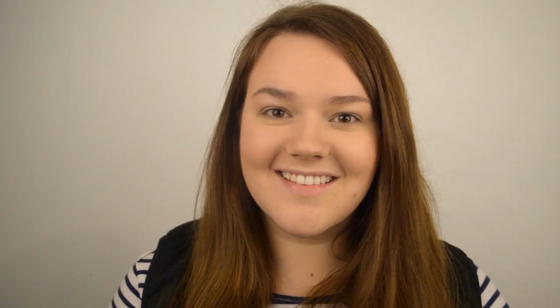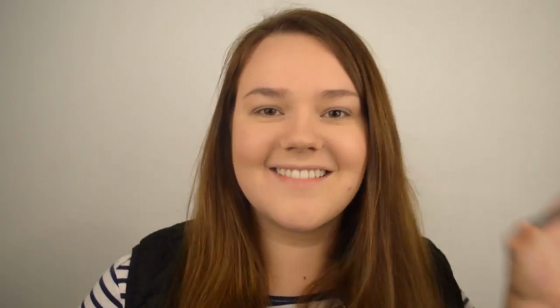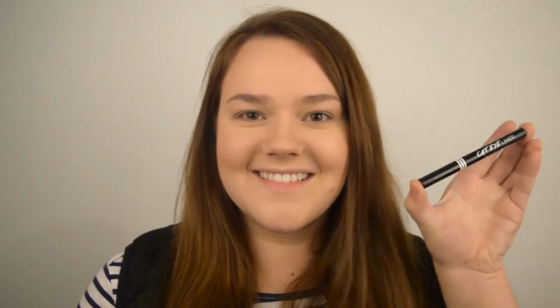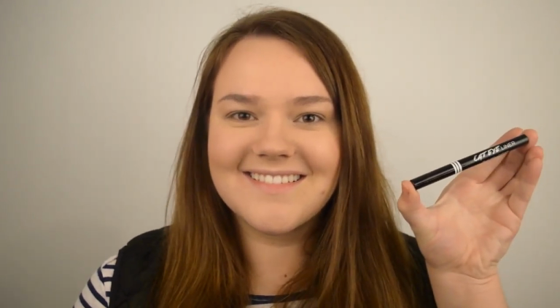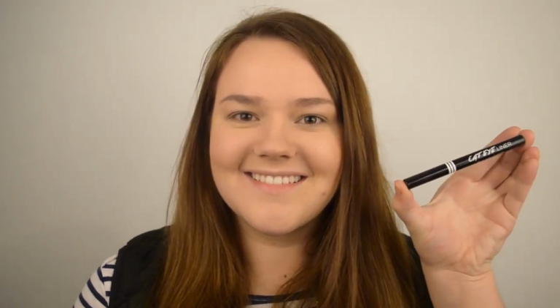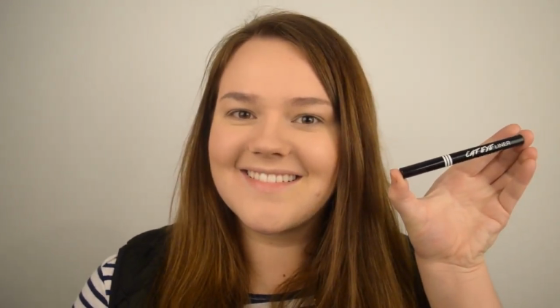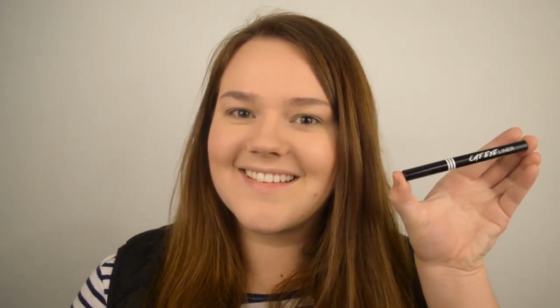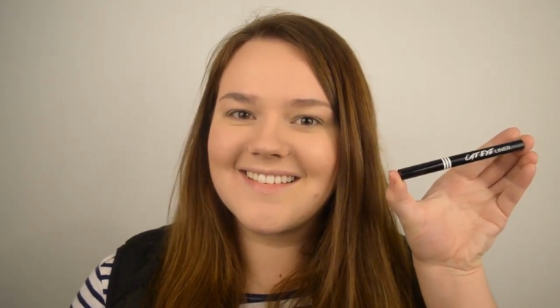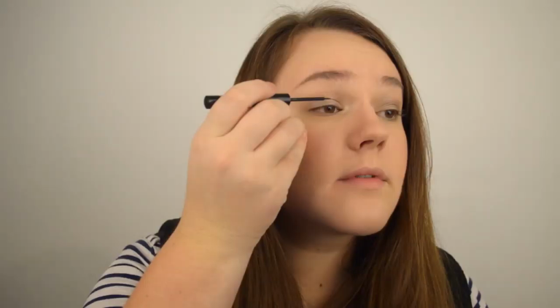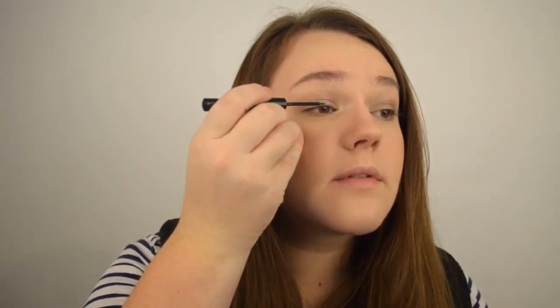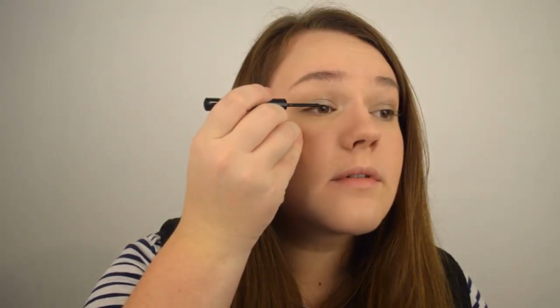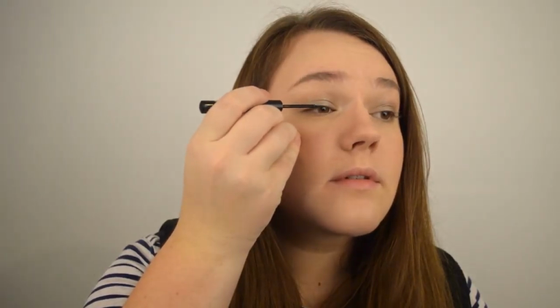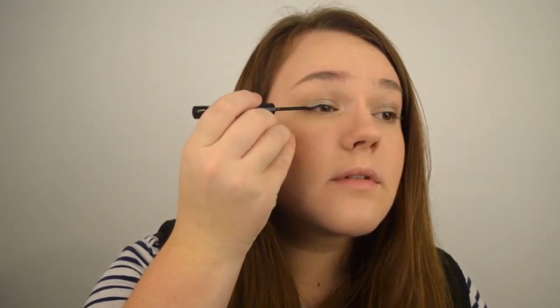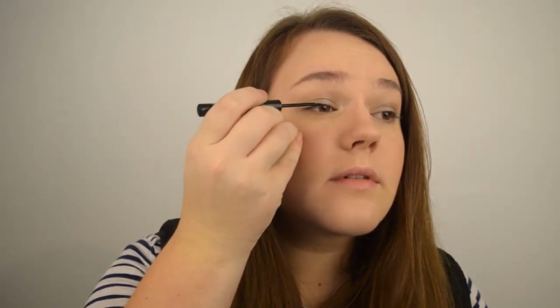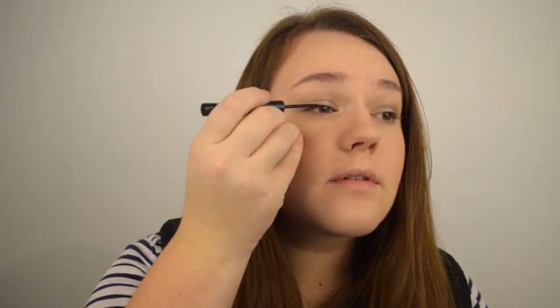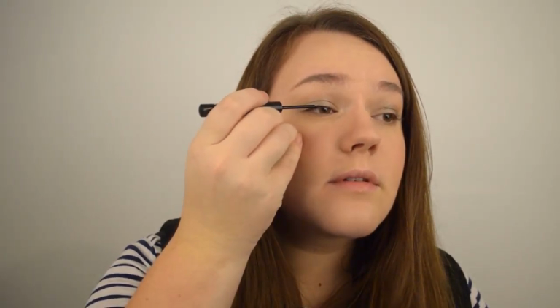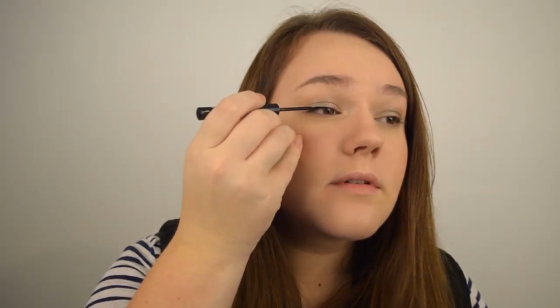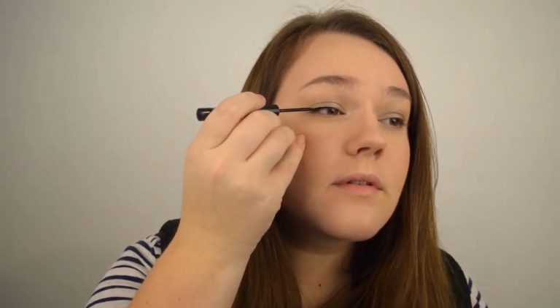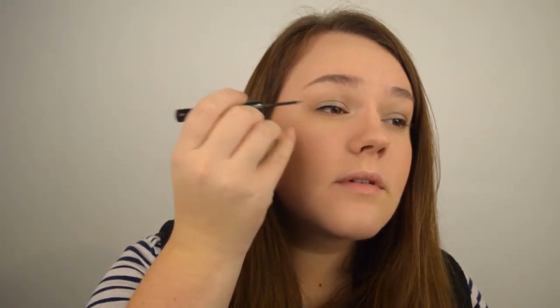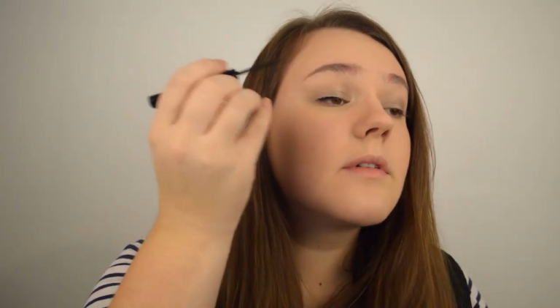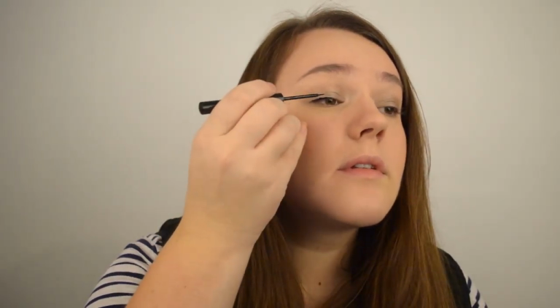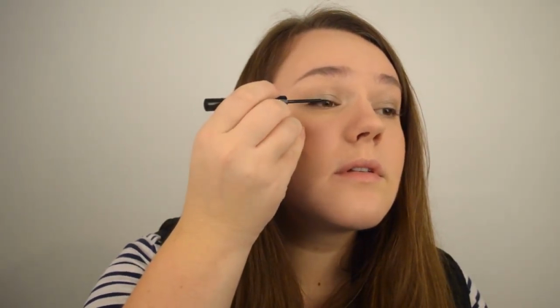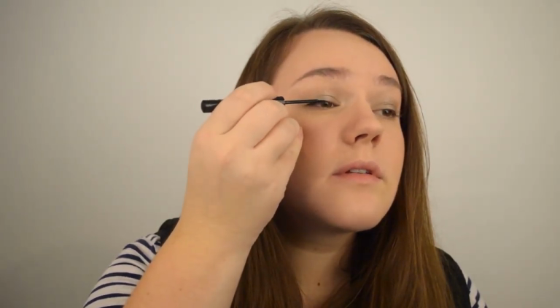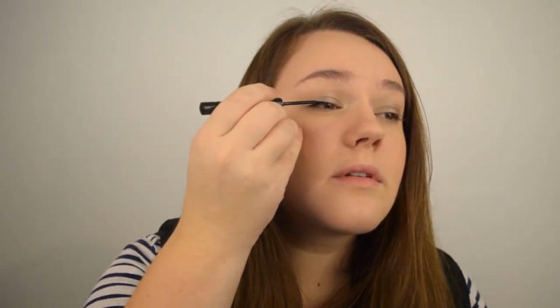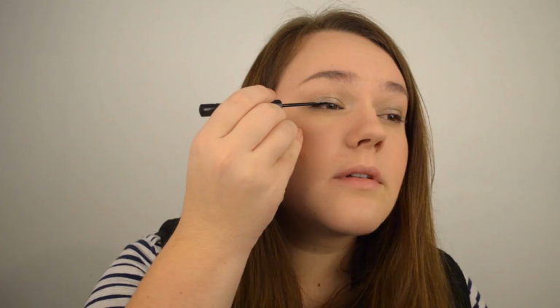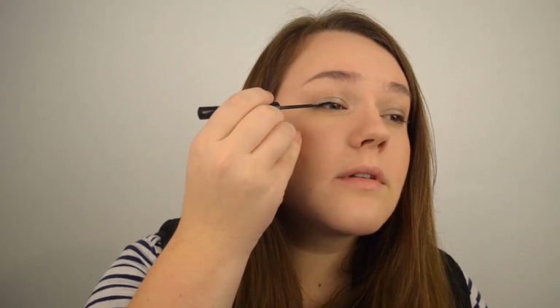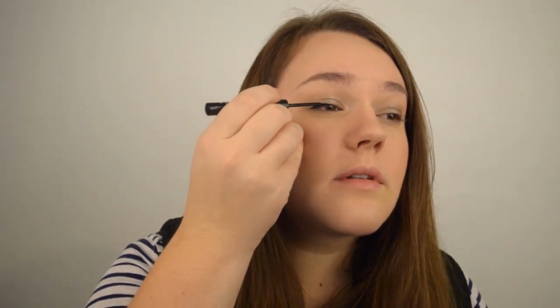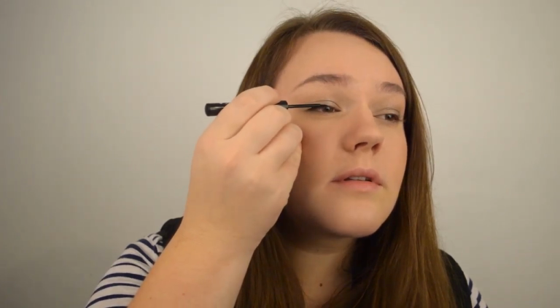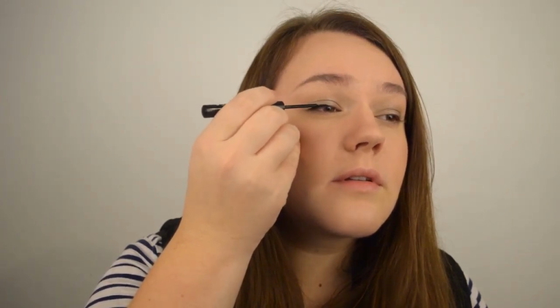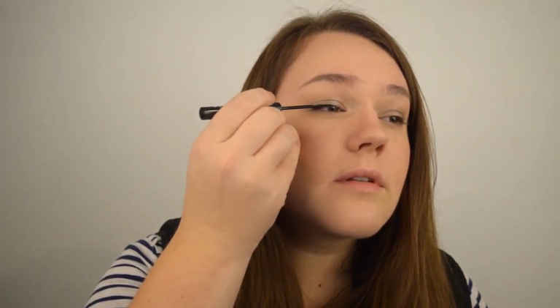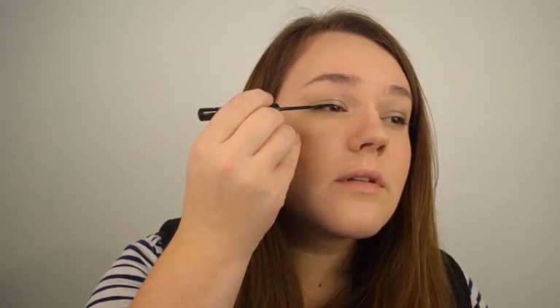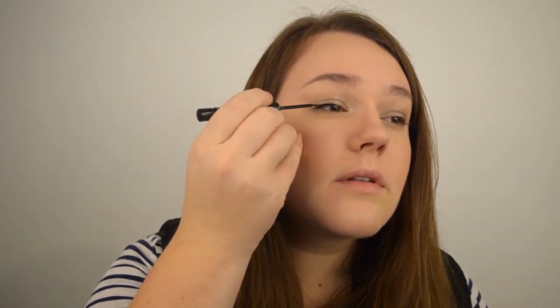For eyeliner I'm going to be applying one of my favourites — the Jordana Cosmetics cat eyeliner, liquid liner in number one, Black Leather.